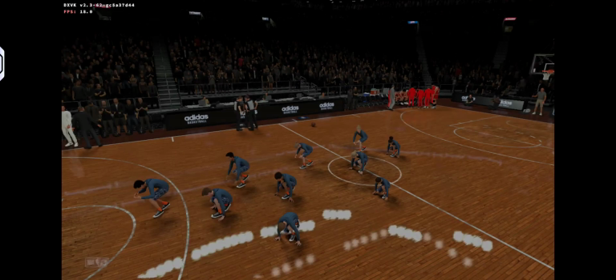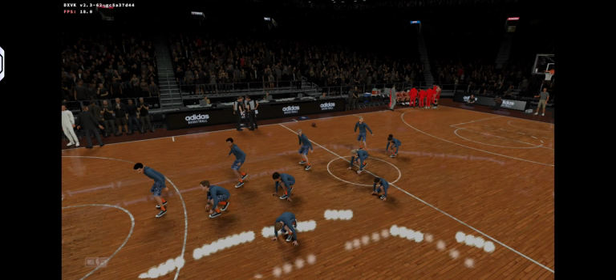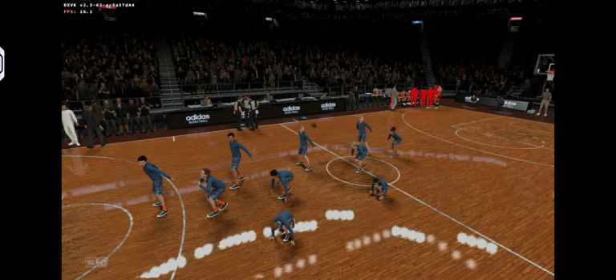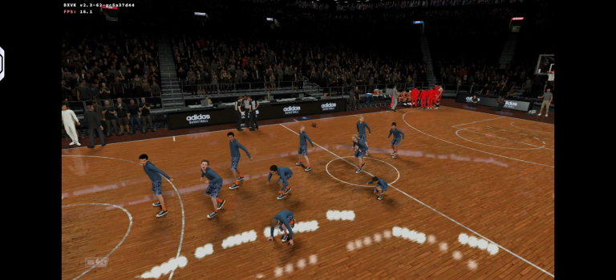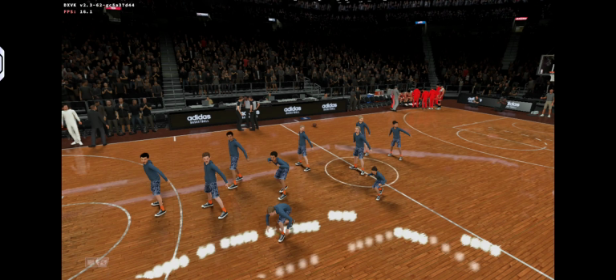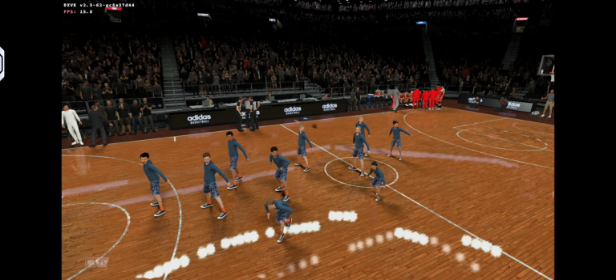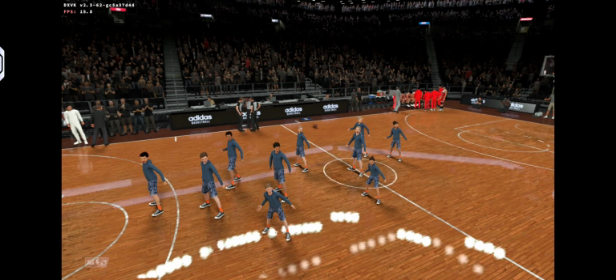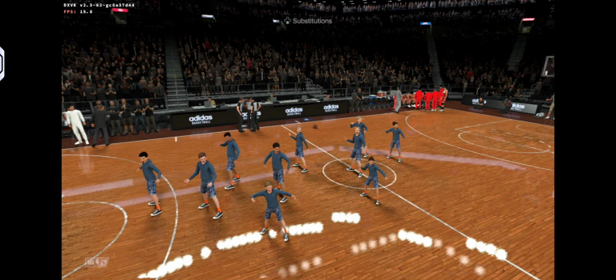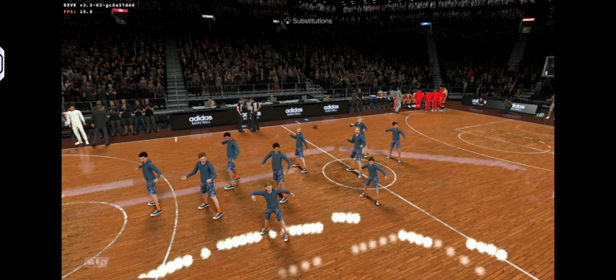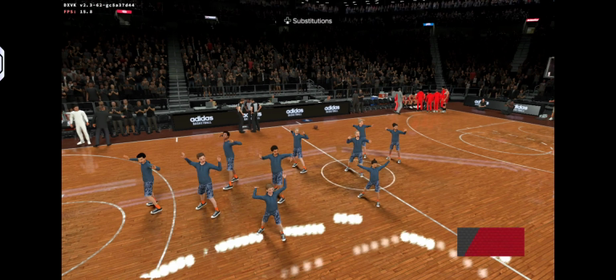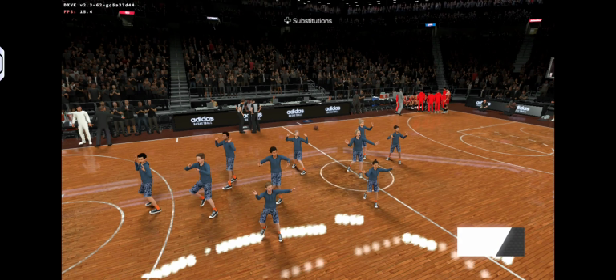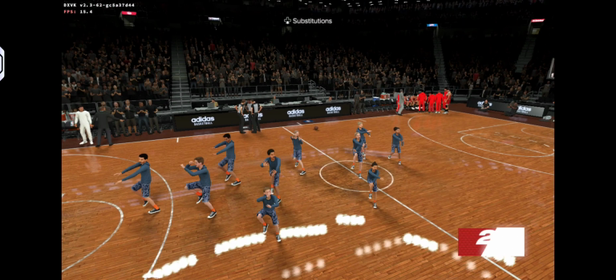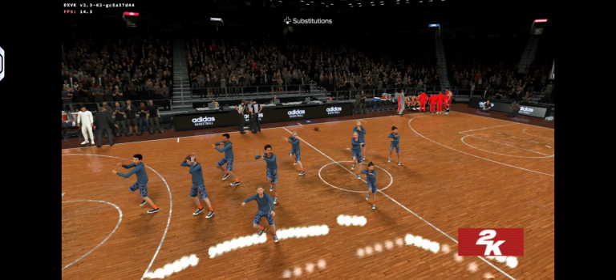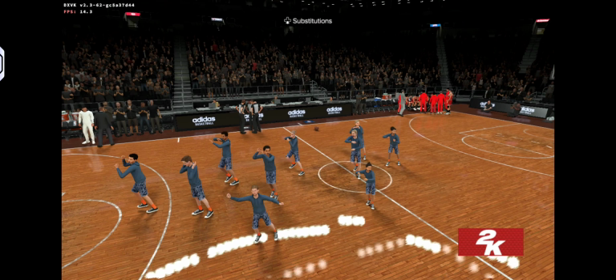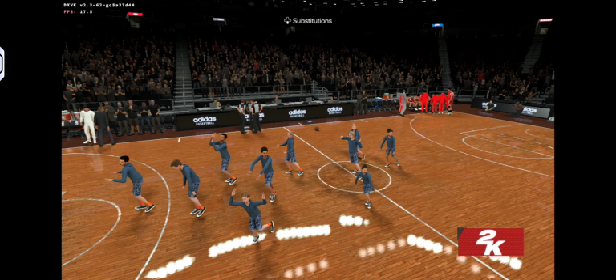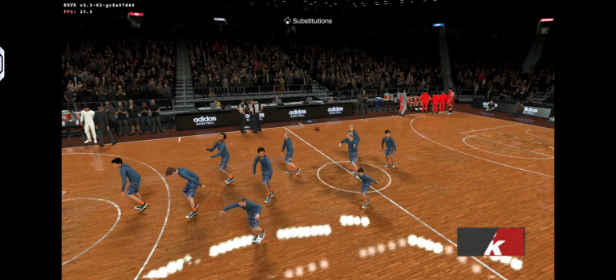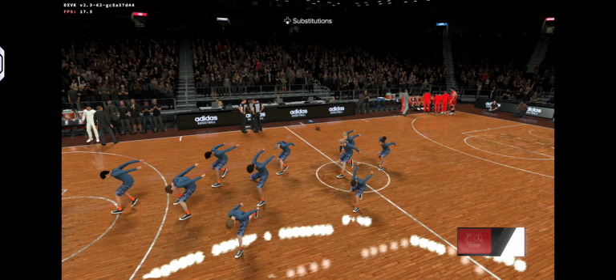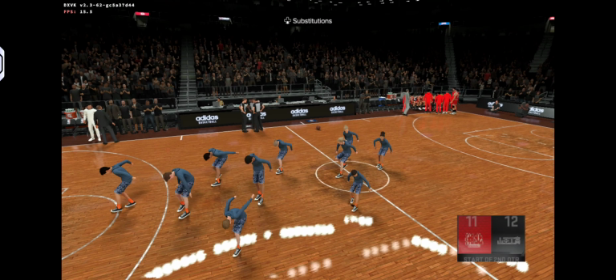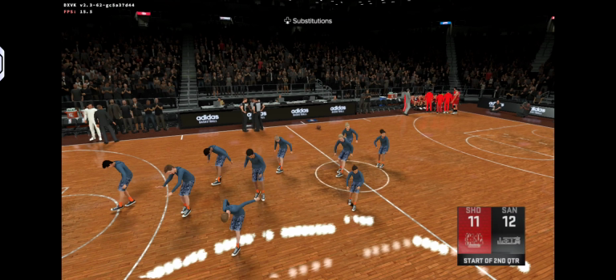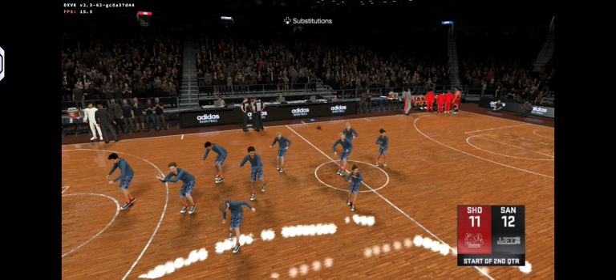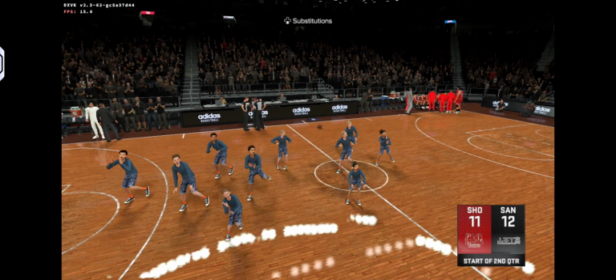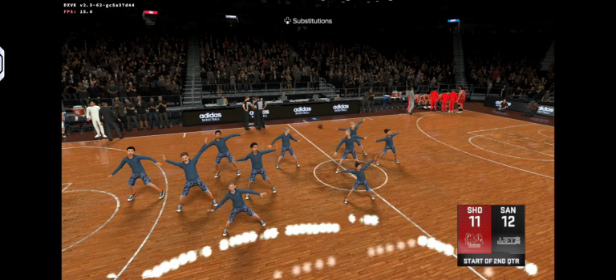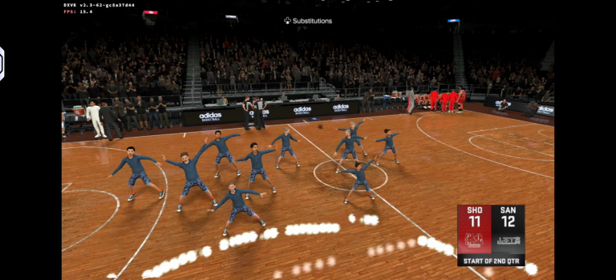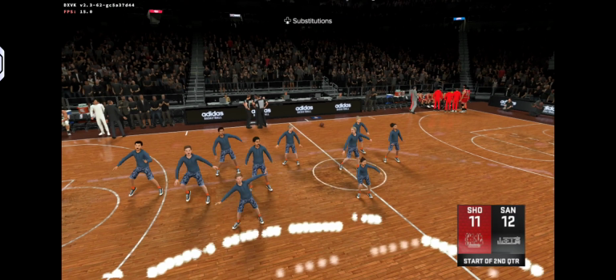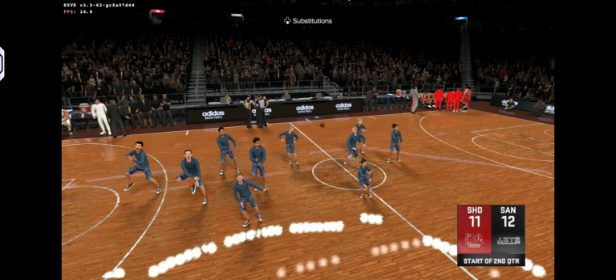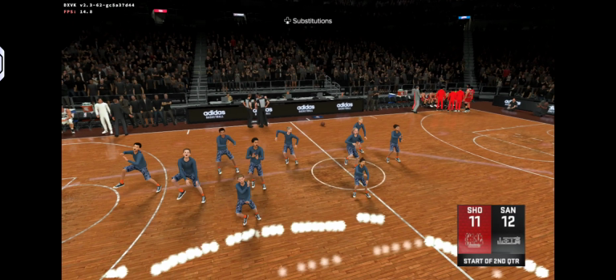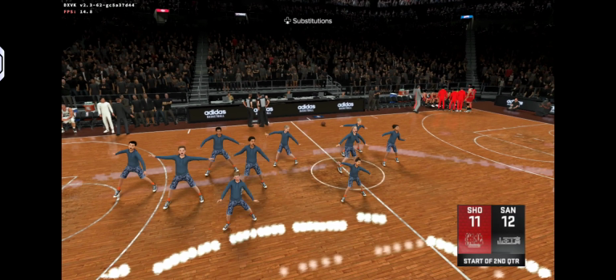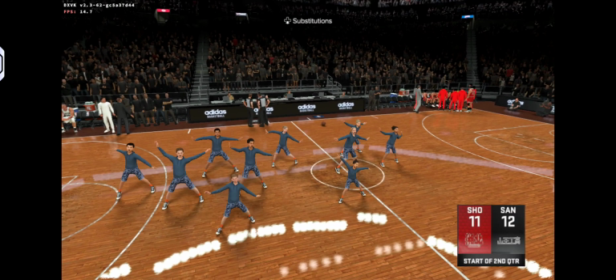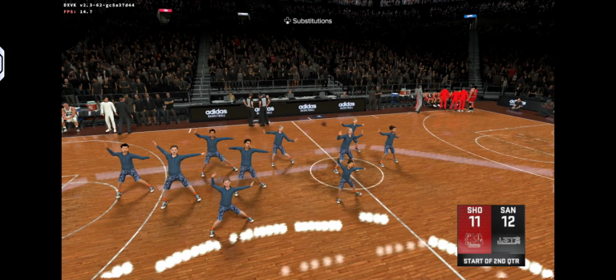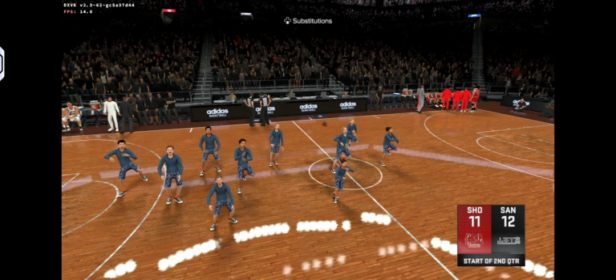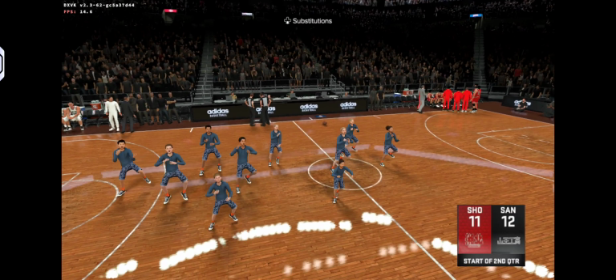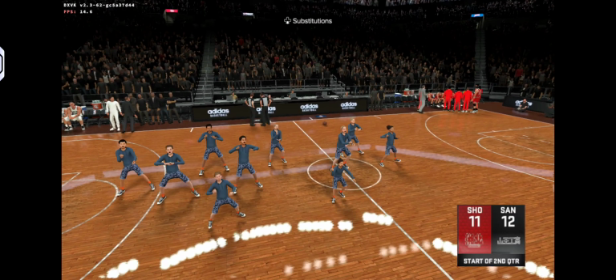Getting going again here in the second quarter — fairly close game so far. What's your take on the home team so far?